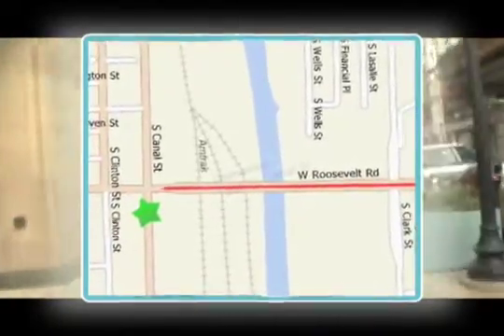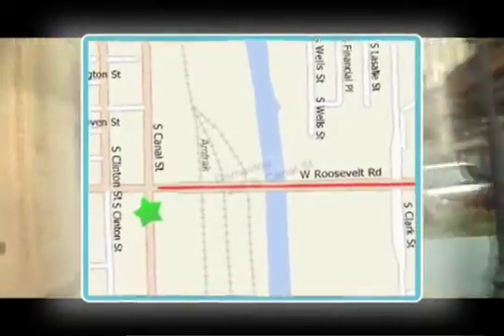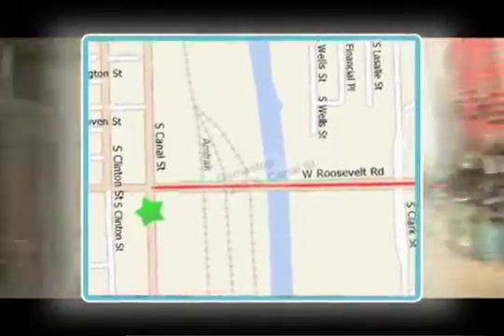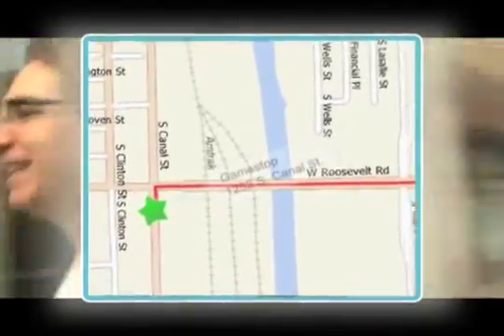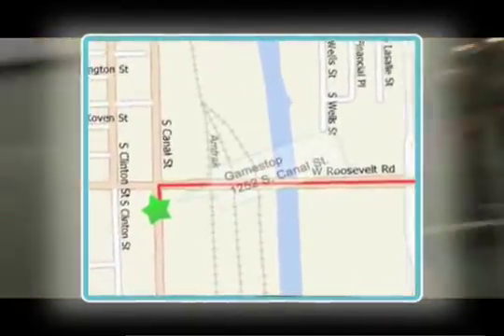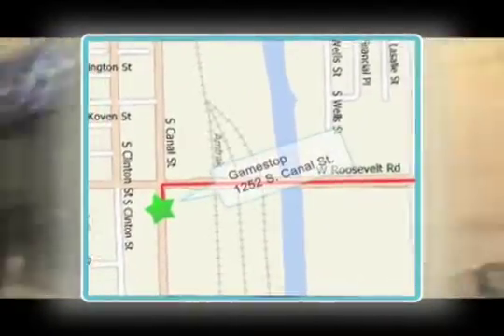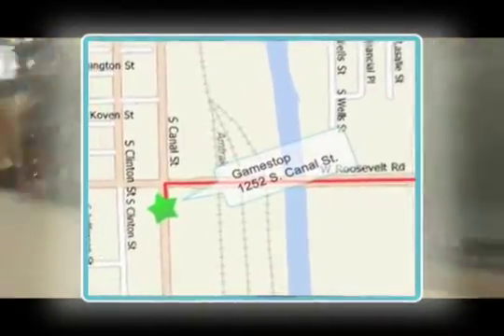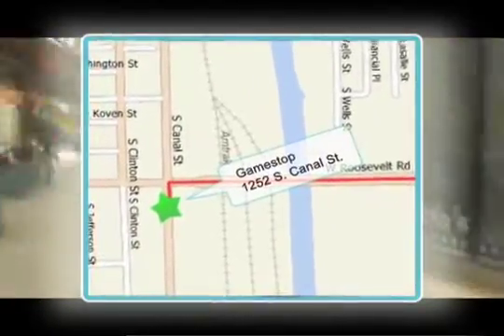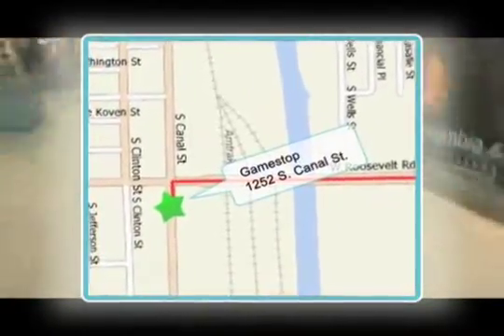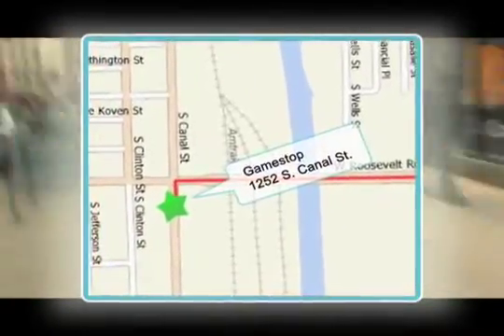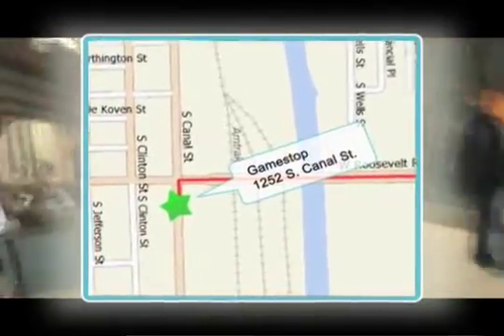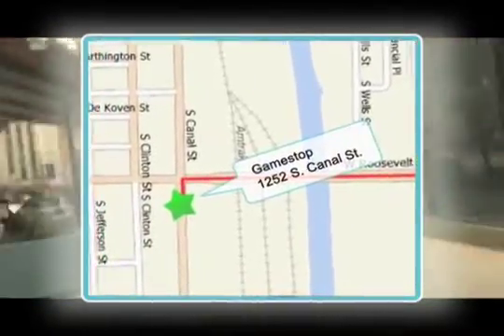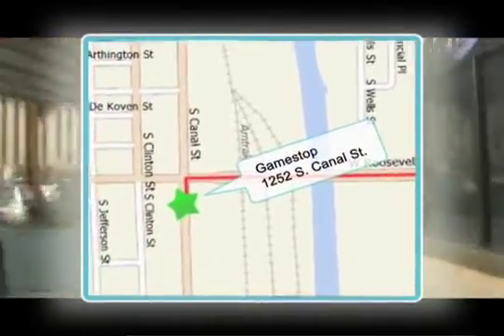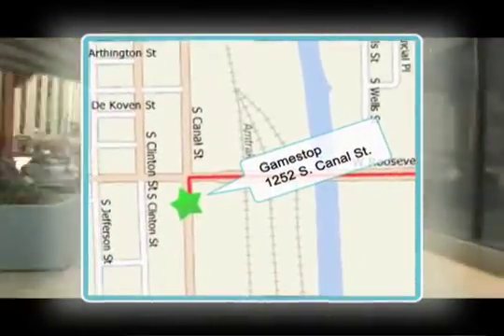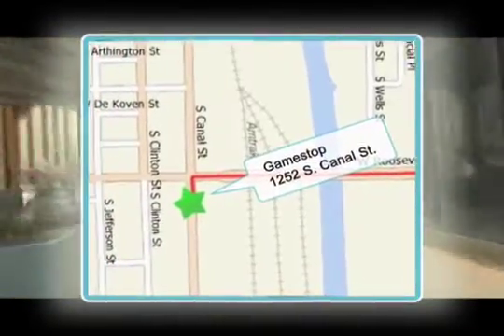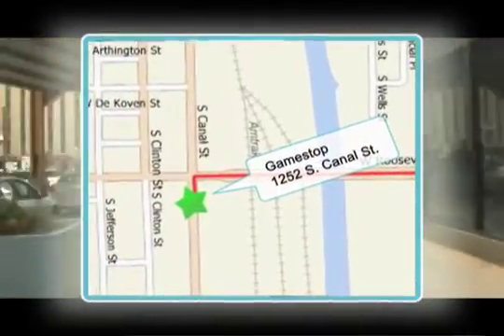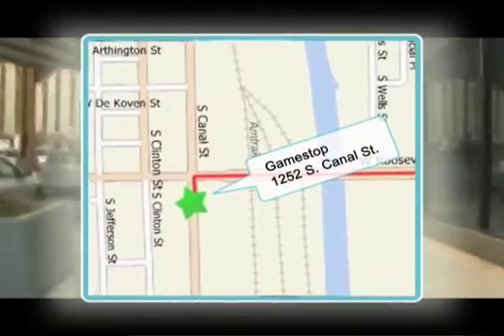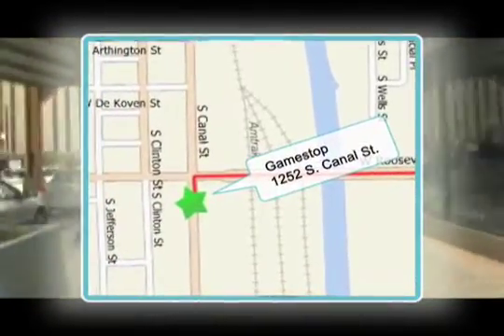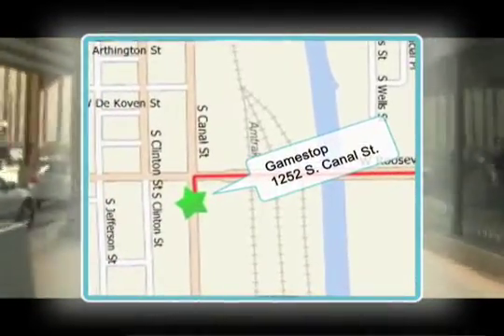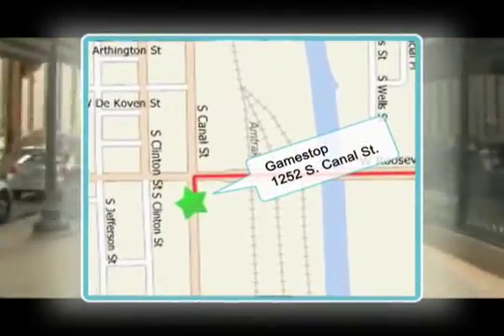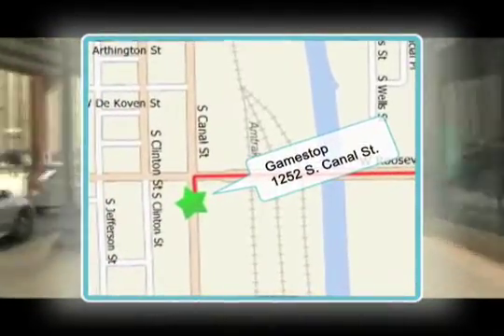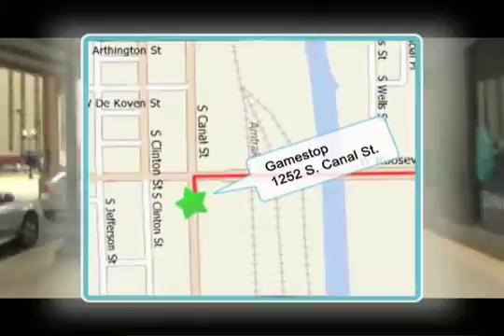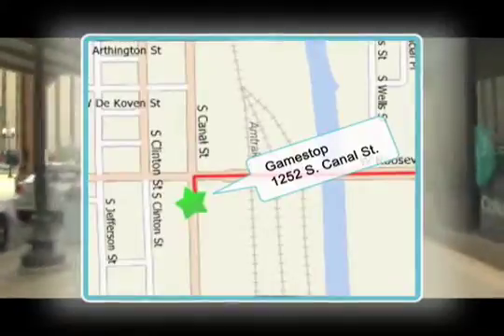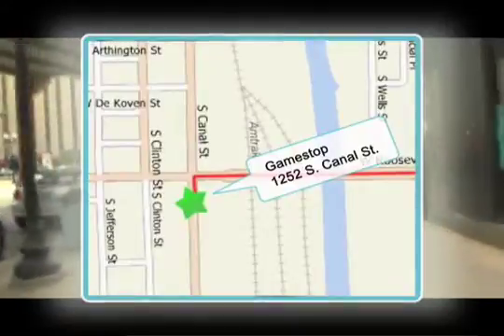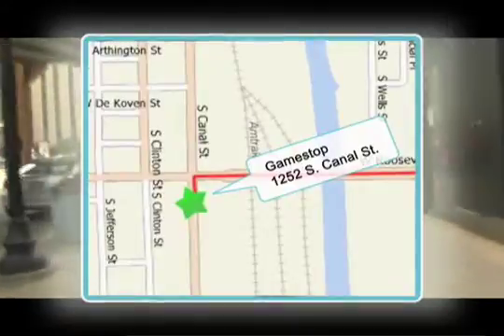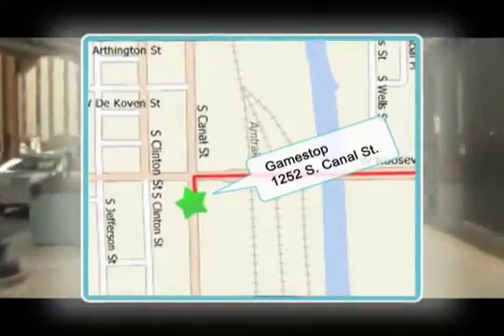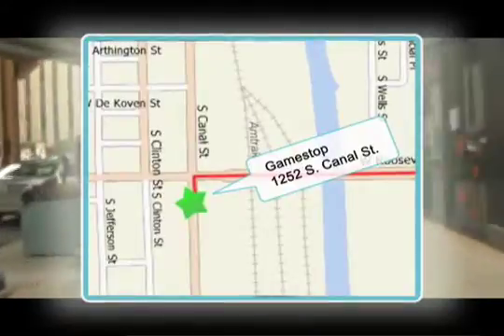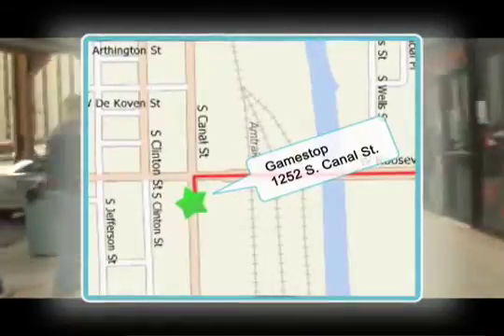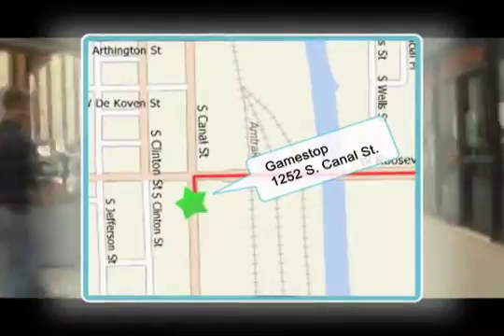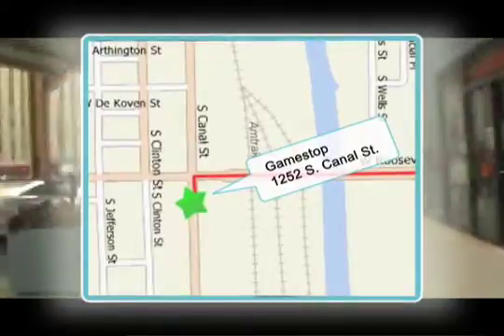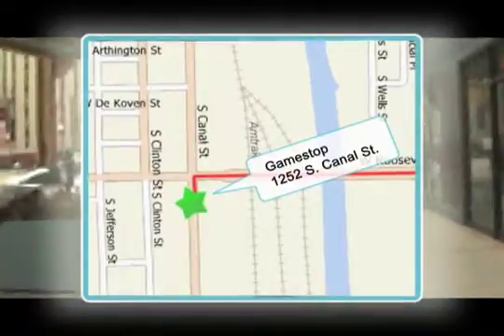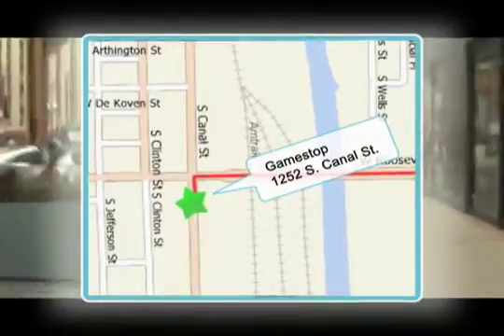Head to the southwest corner where there will be a Walgreens. Go around the Walgreens and behind it, you'll see GameStop.